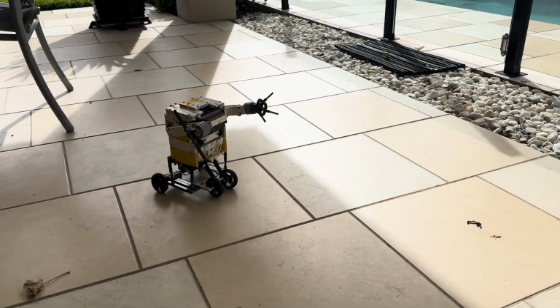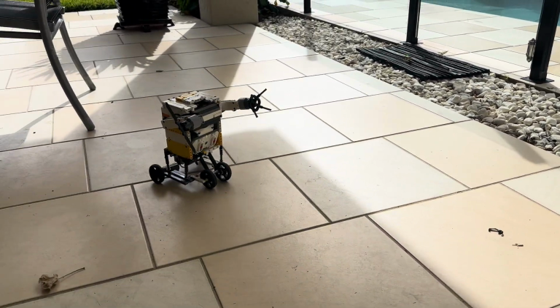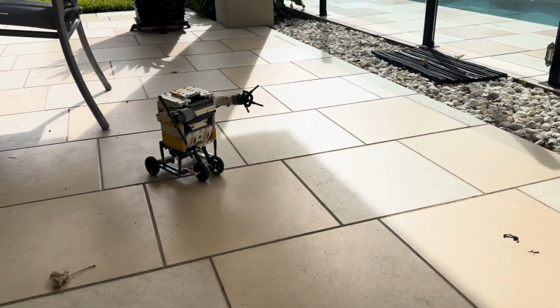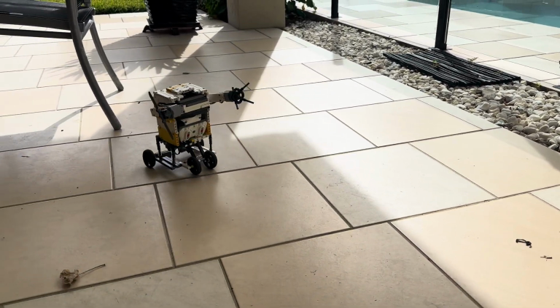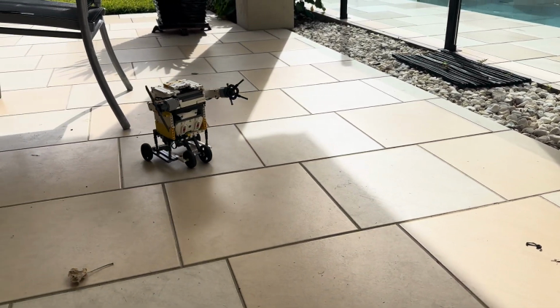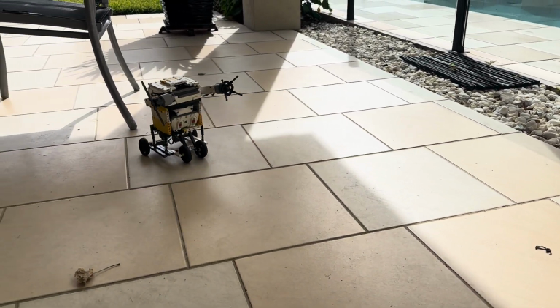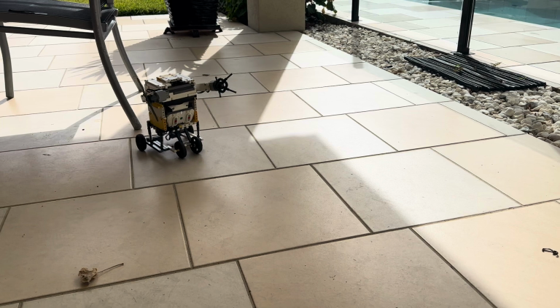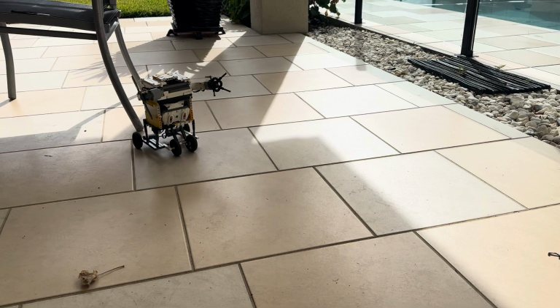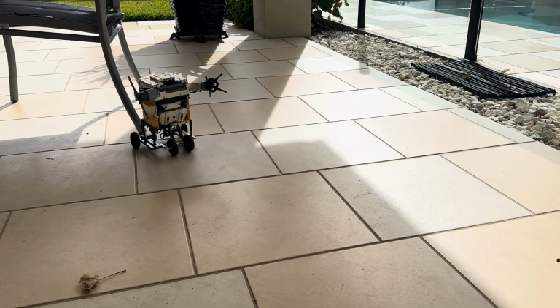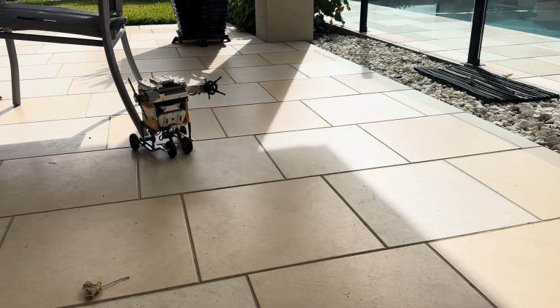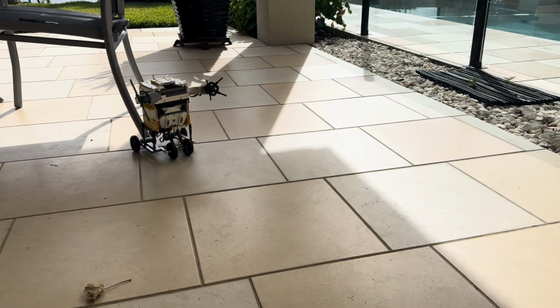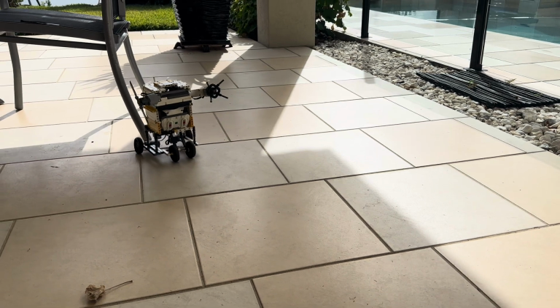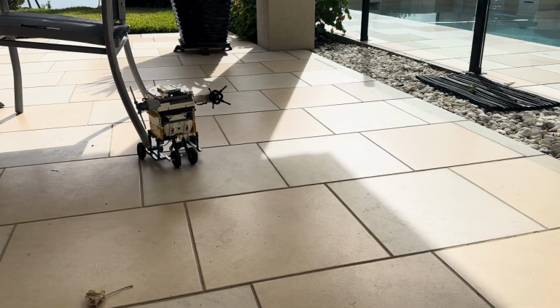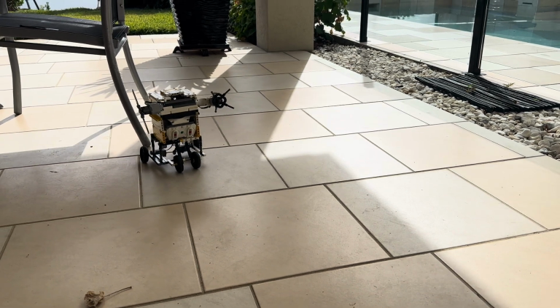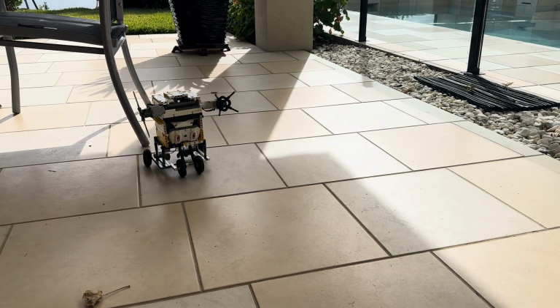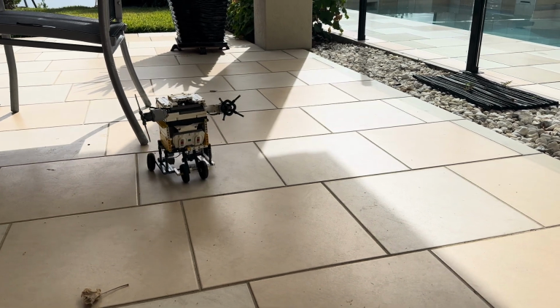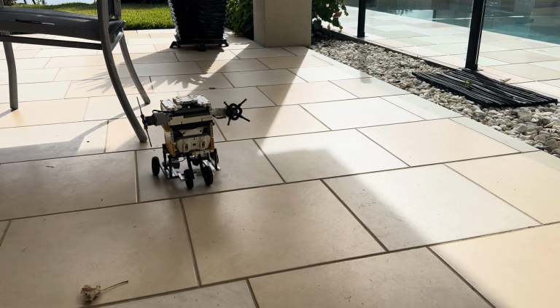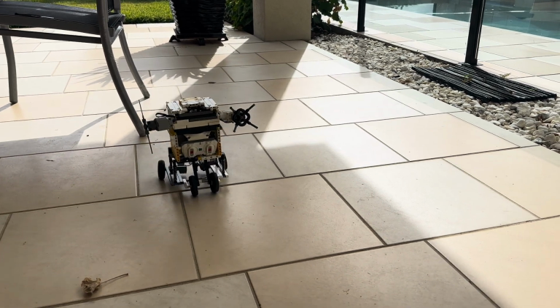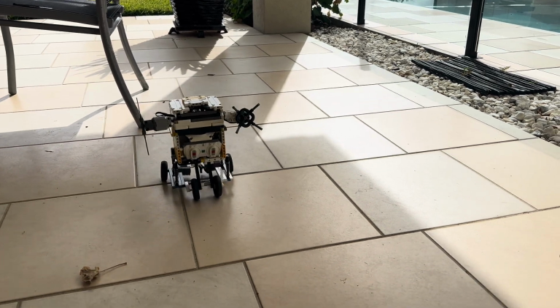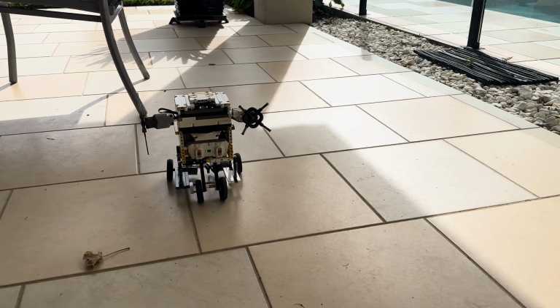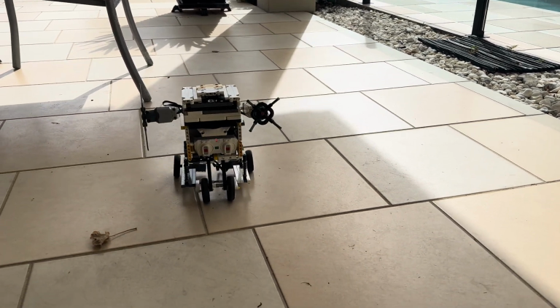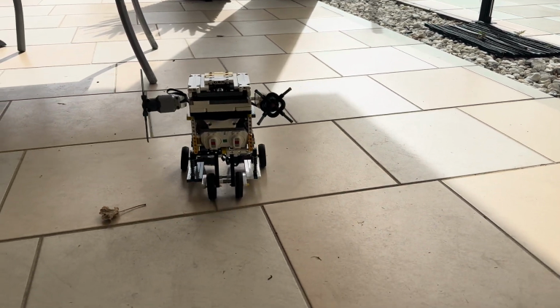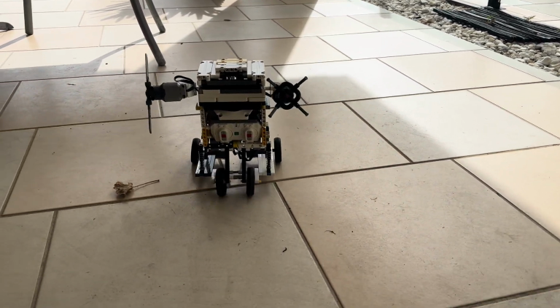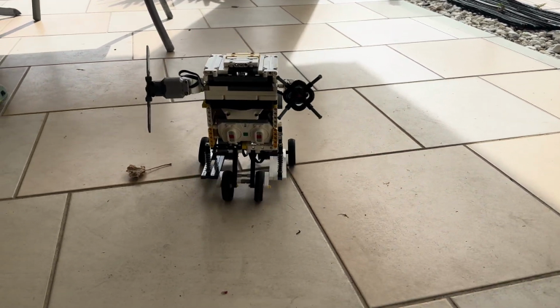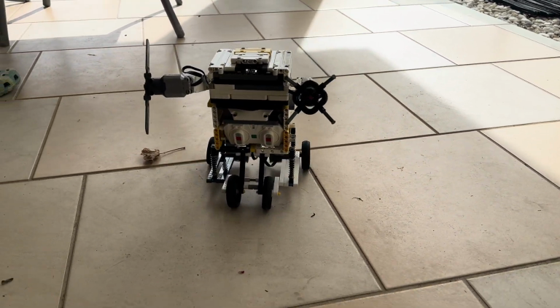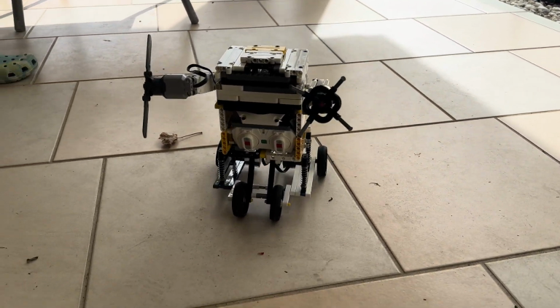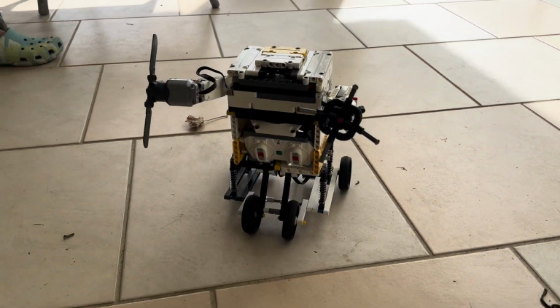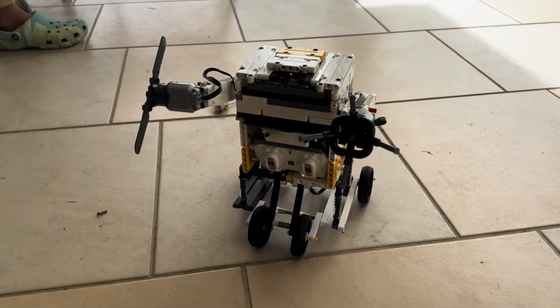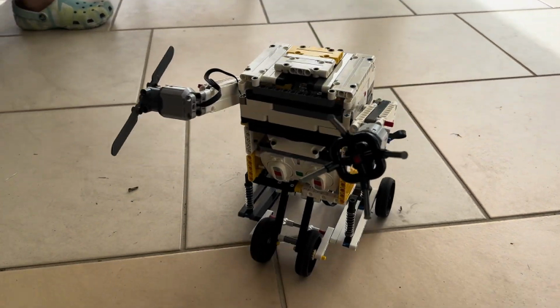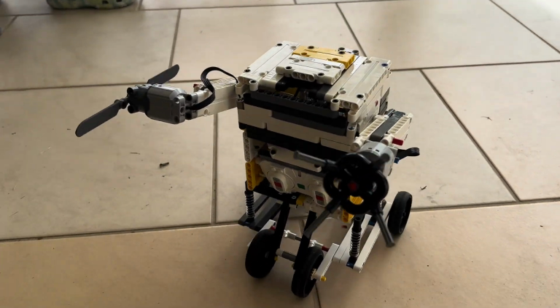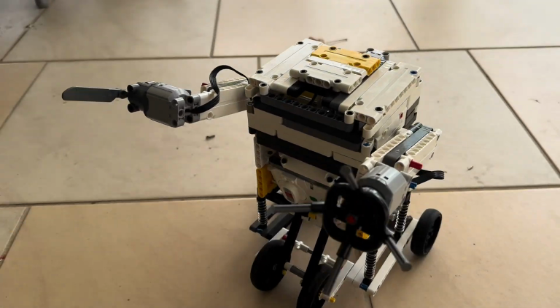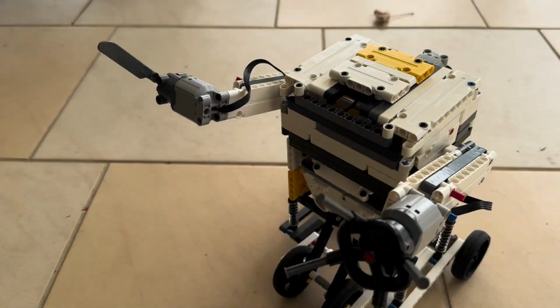It doesn't have much sound ability, but let me show you.